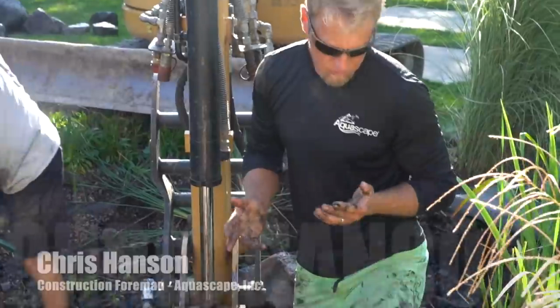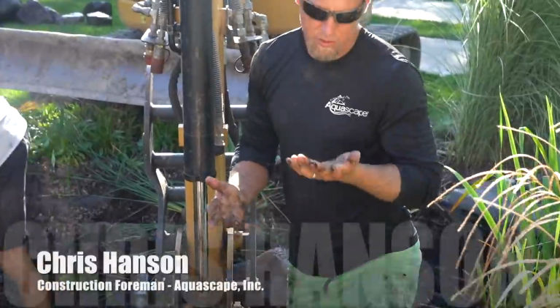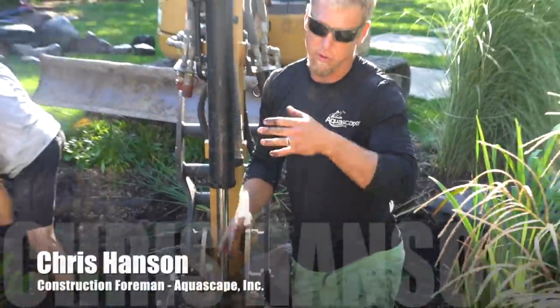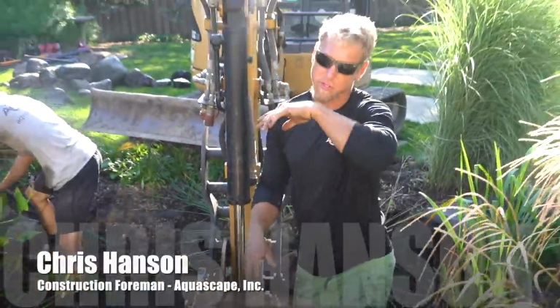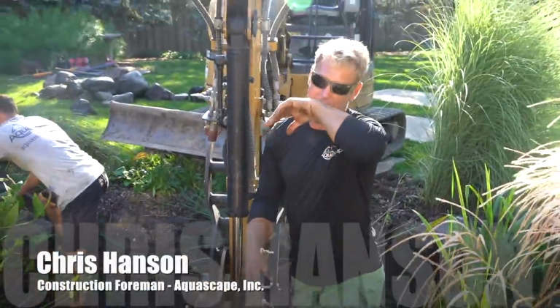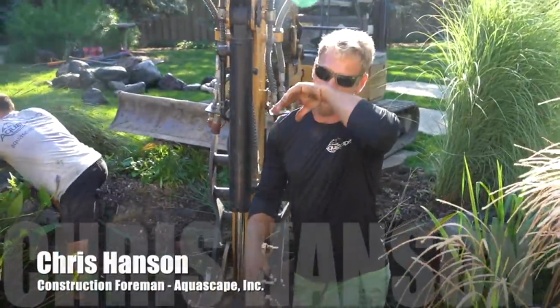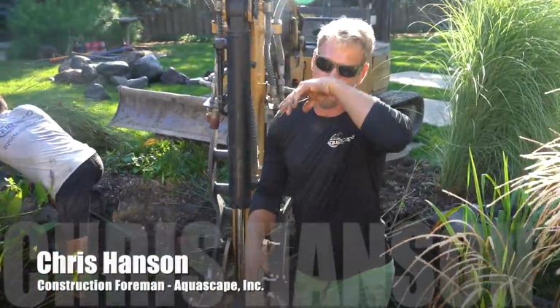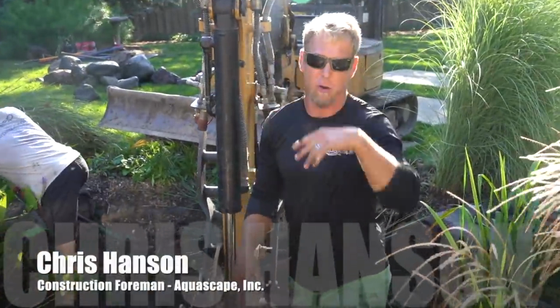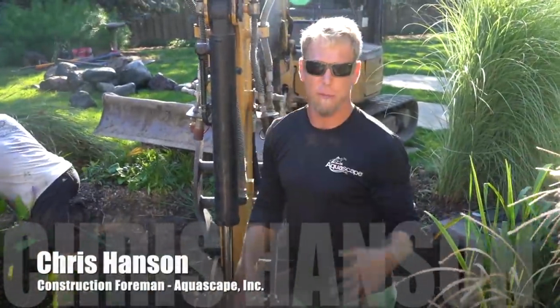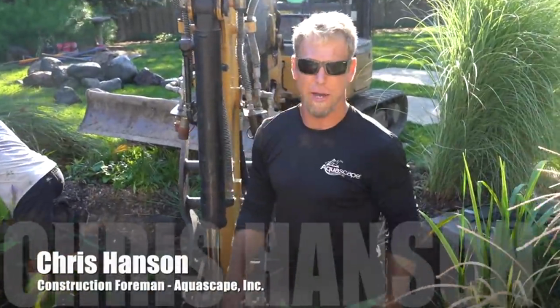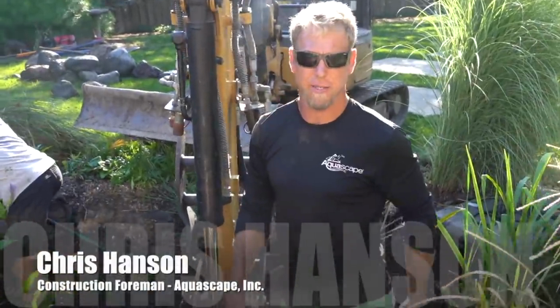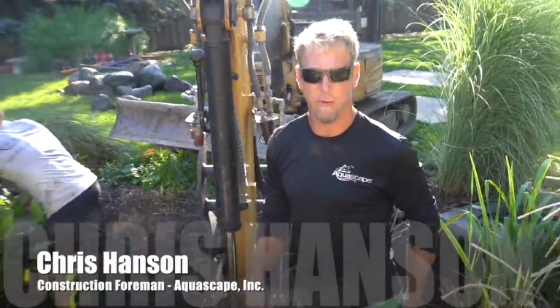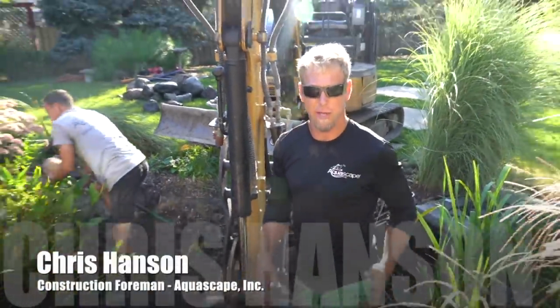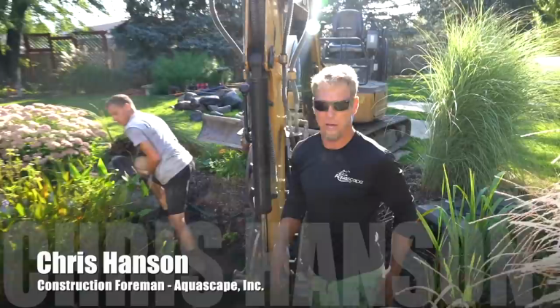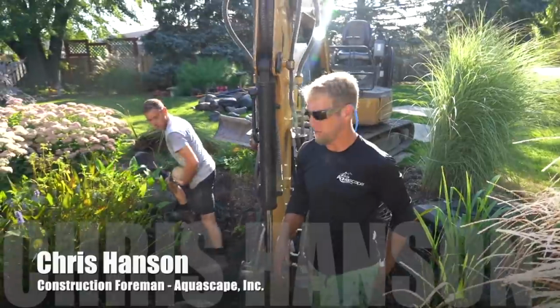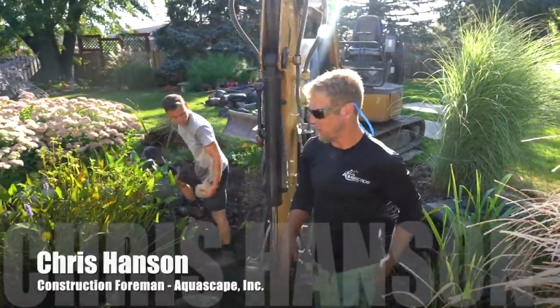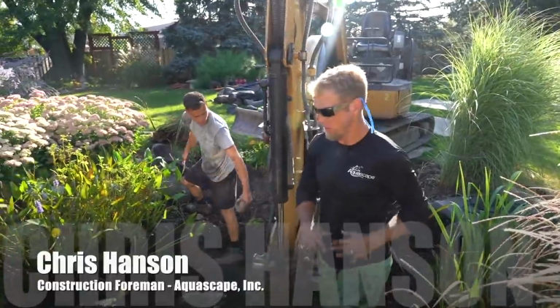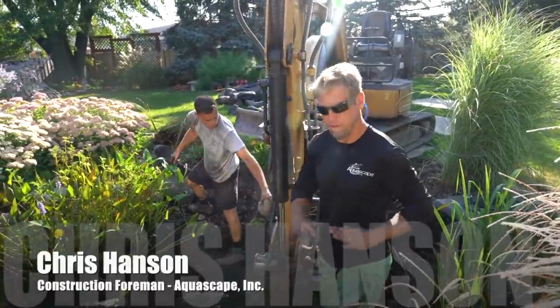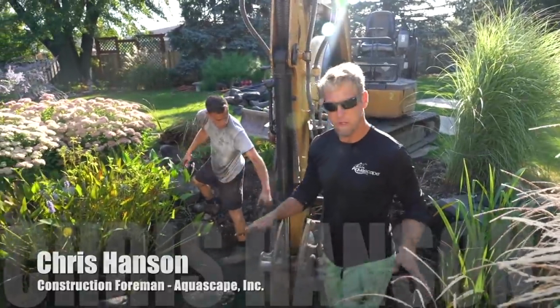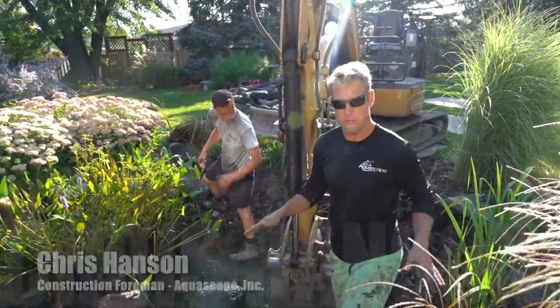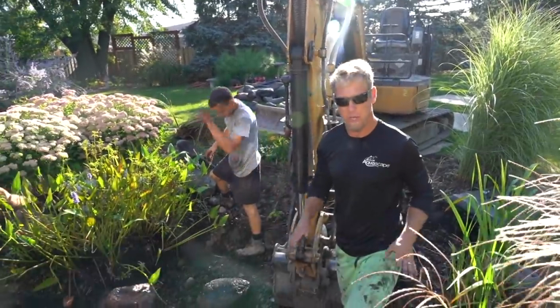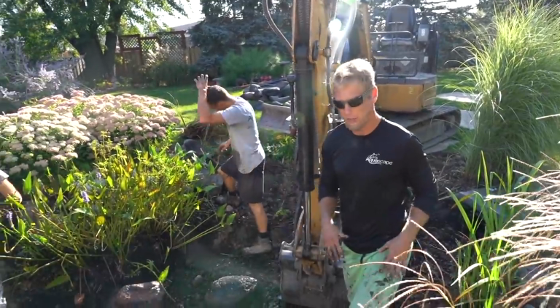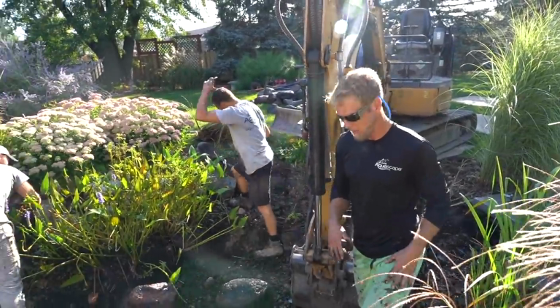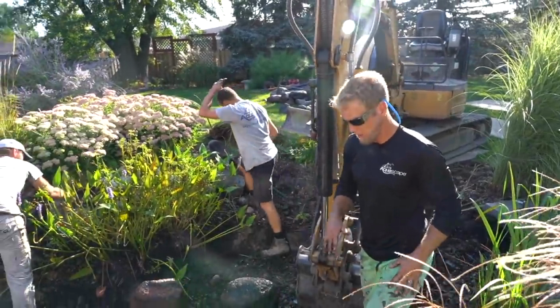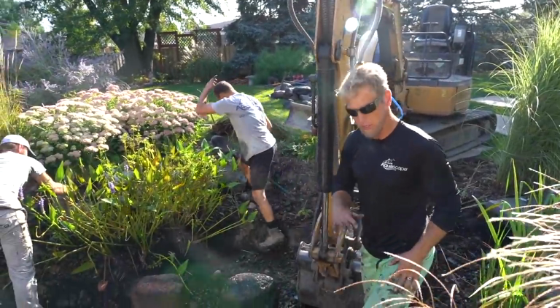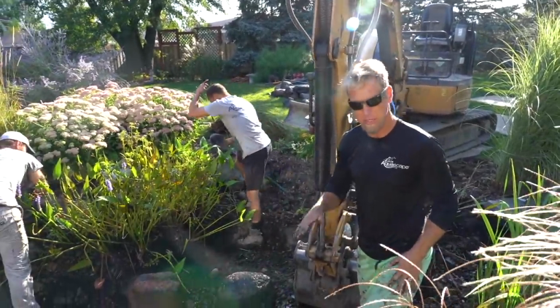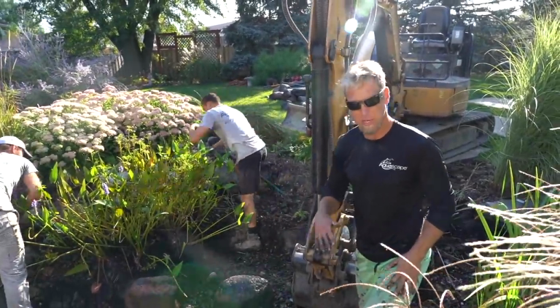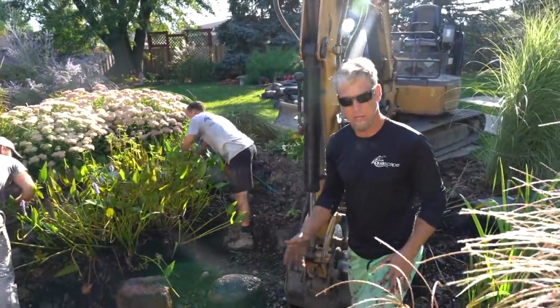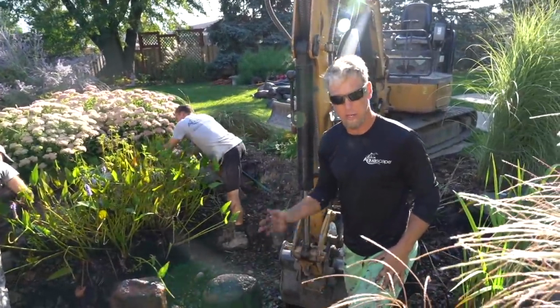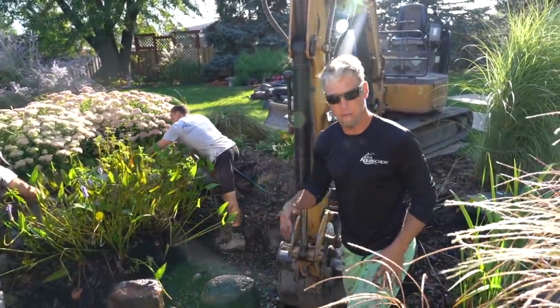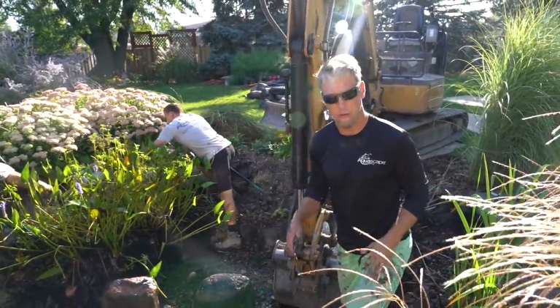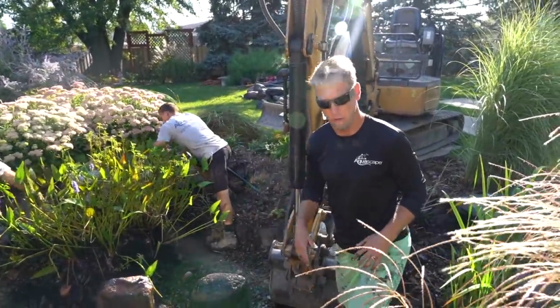Currently we're just demoing the old pond so we can get out with the old, get a clean slate, and get in with the new.